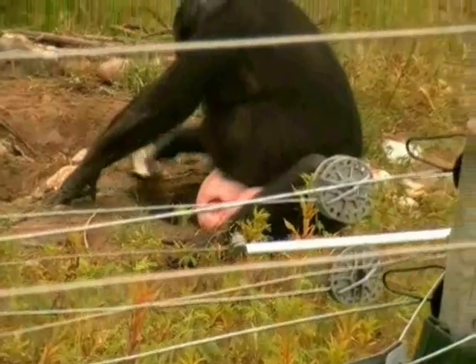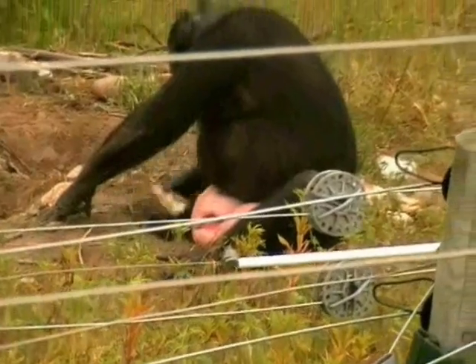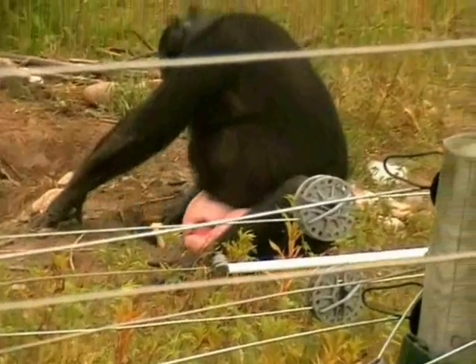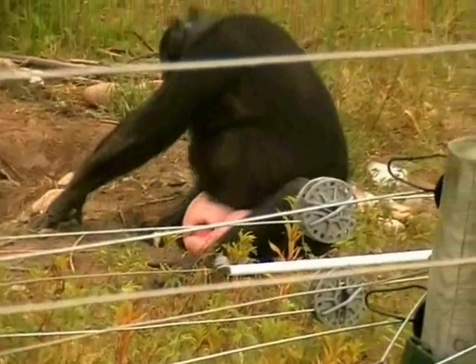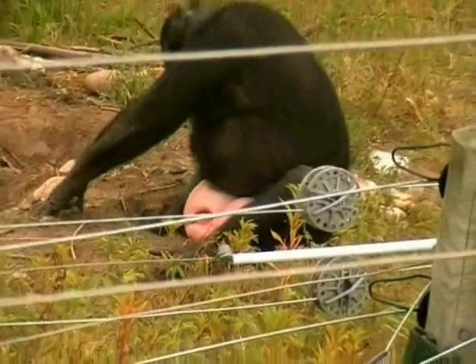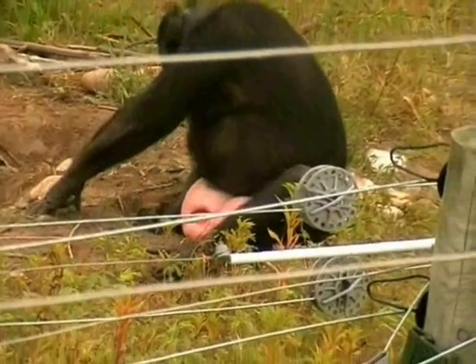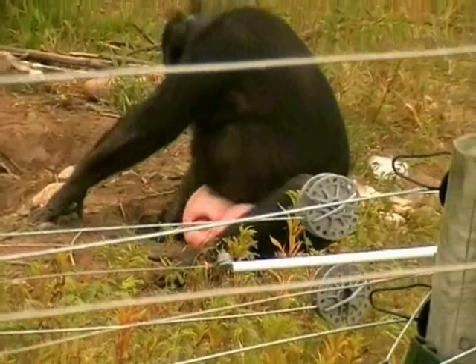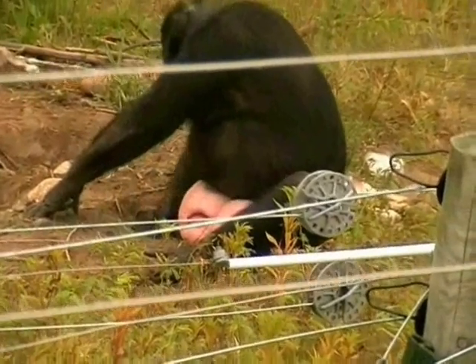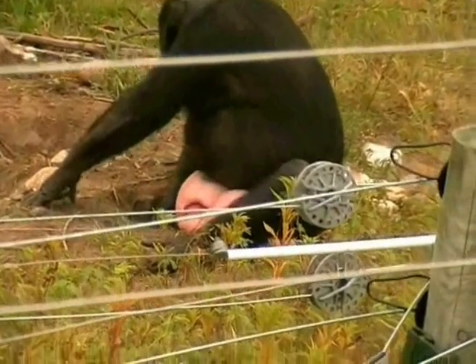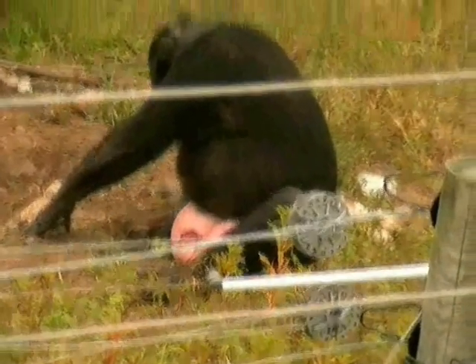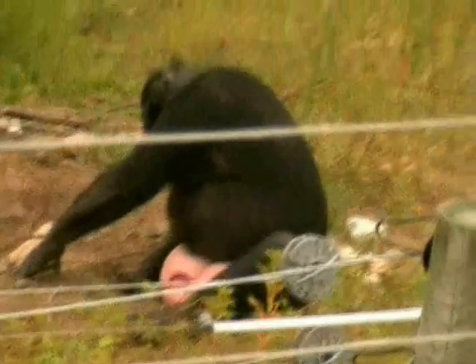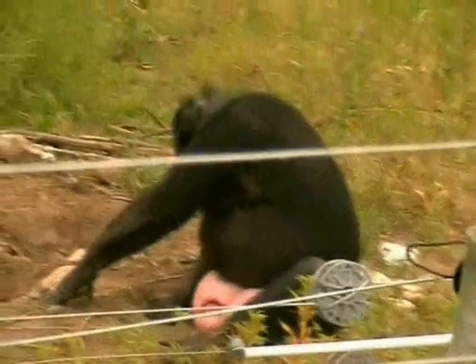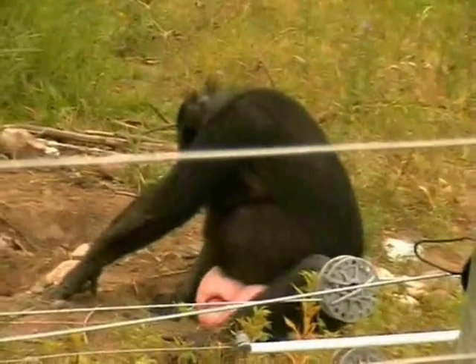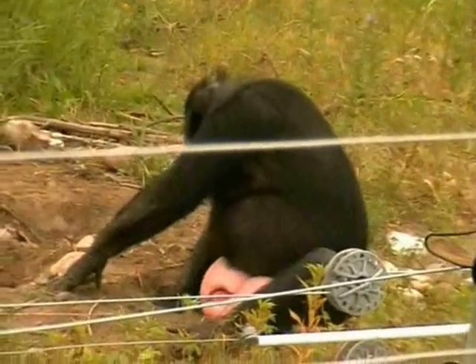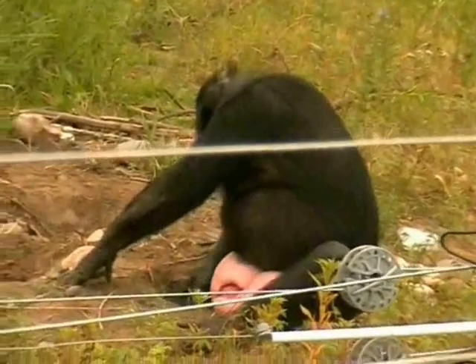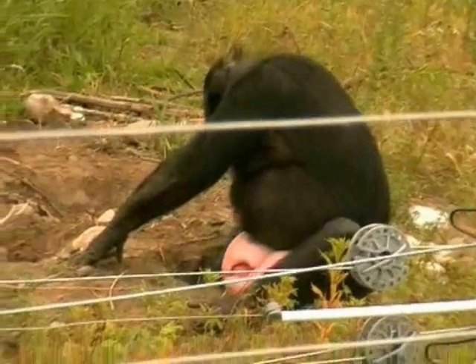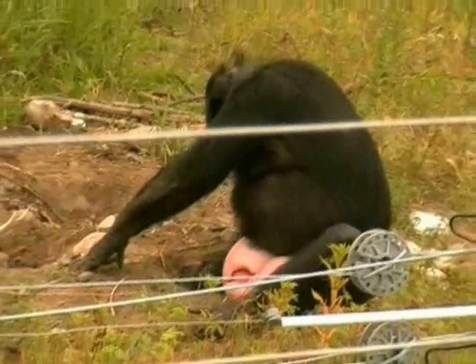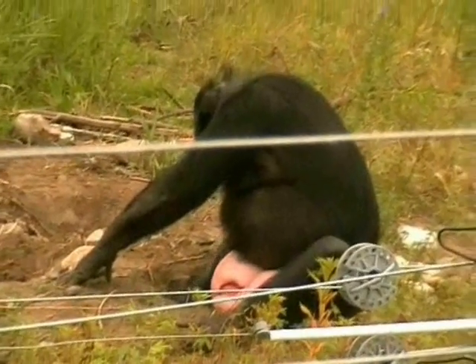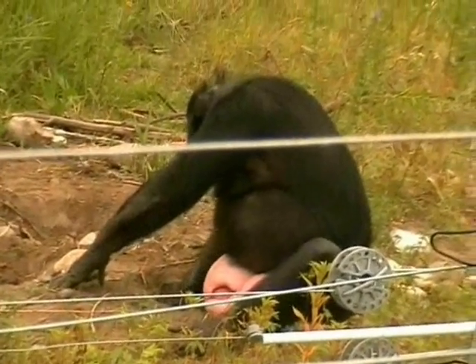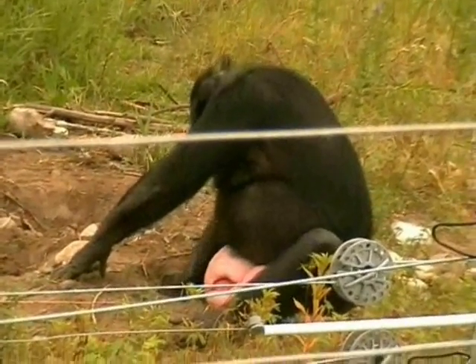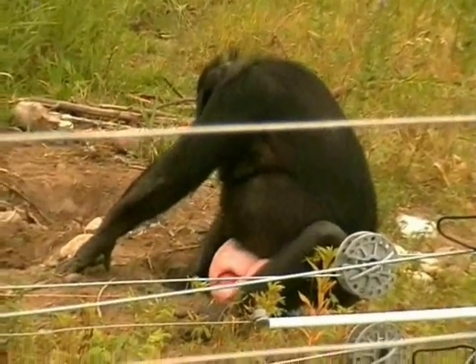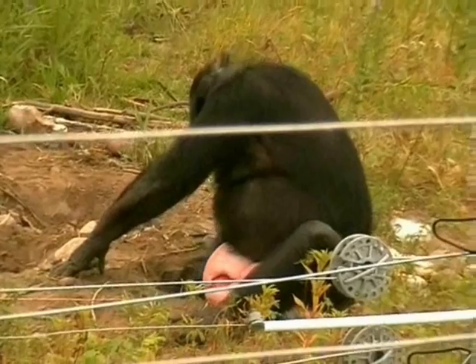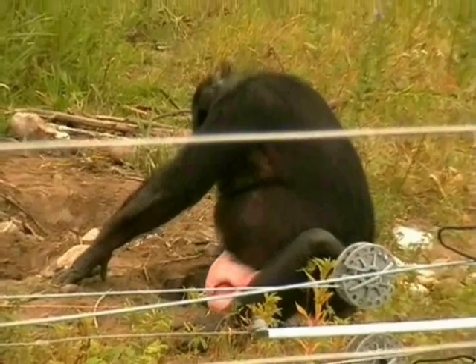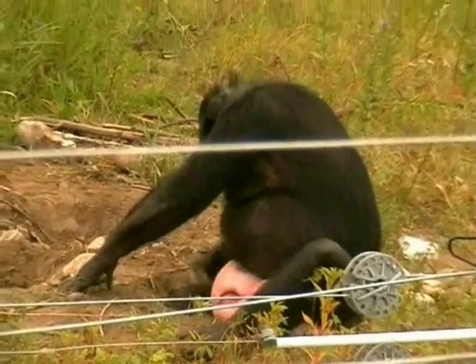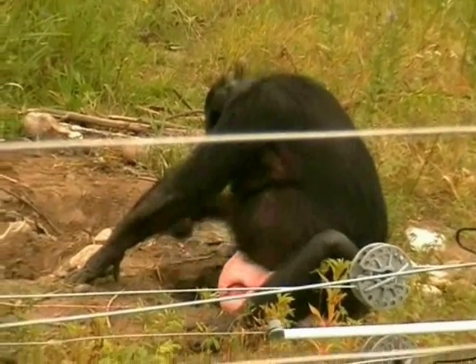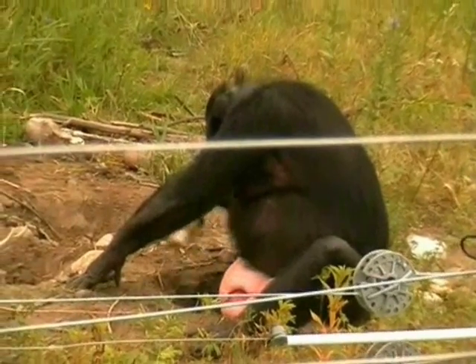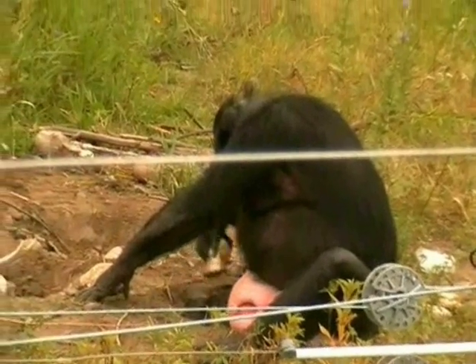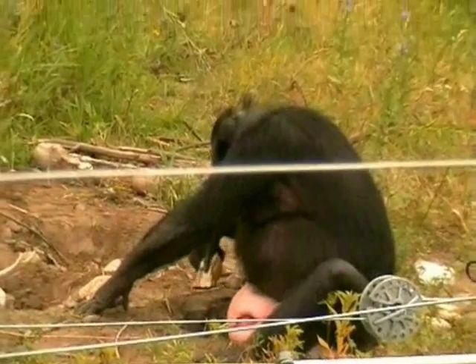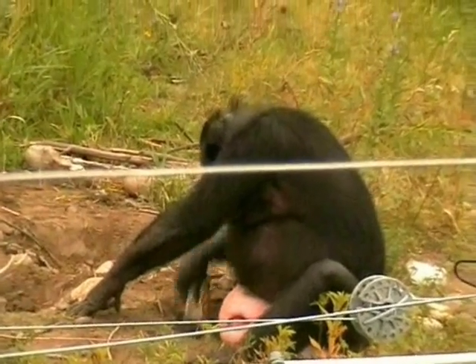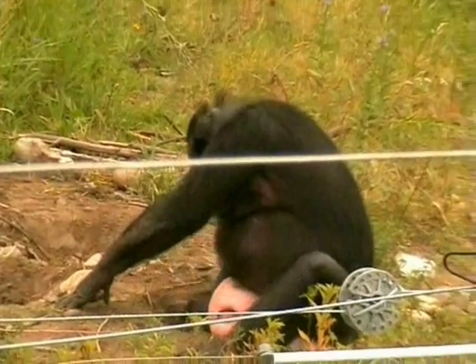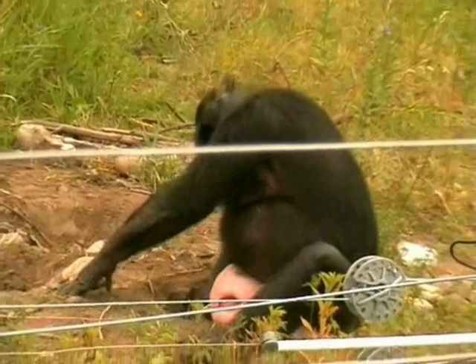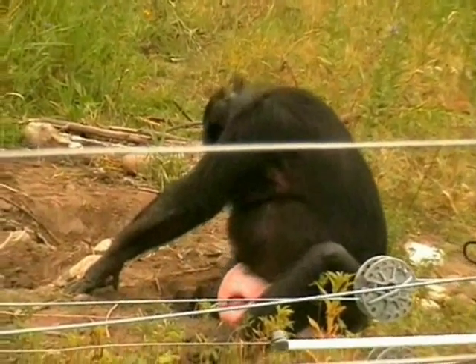Here is Panbonicia digging with an unmodified stone tool underground.